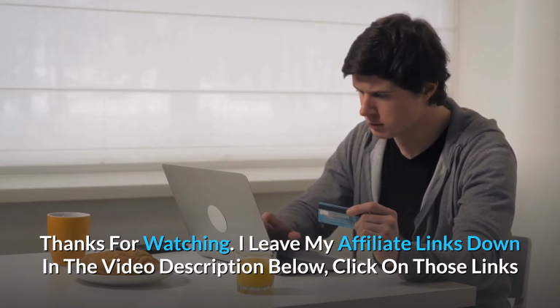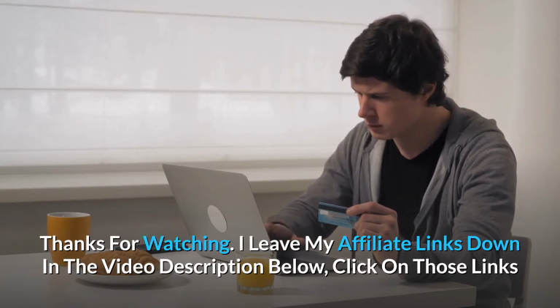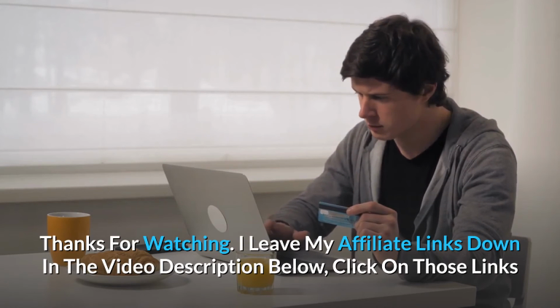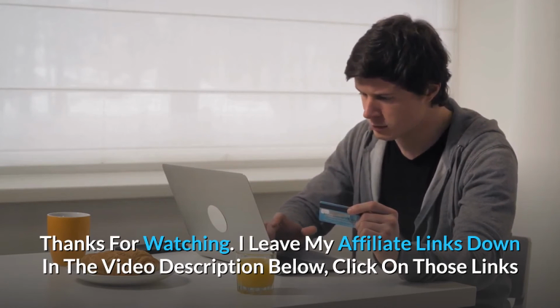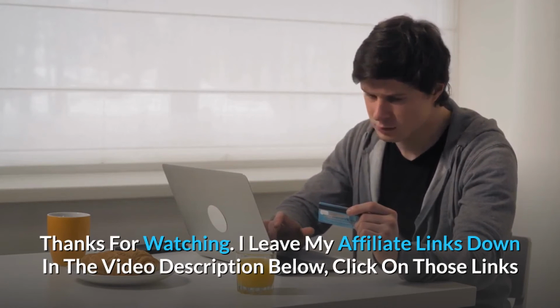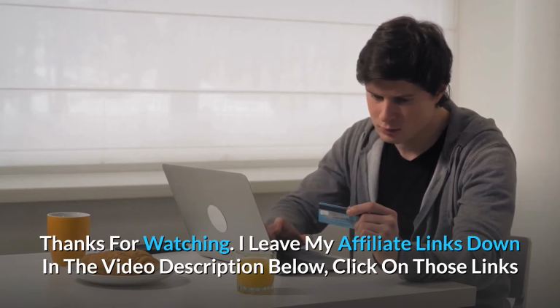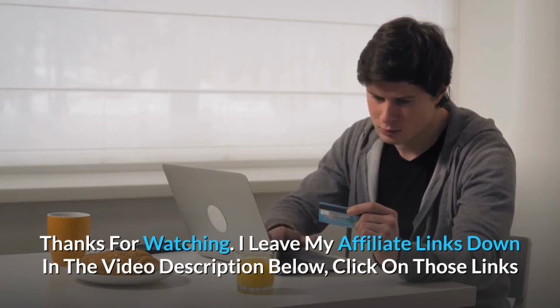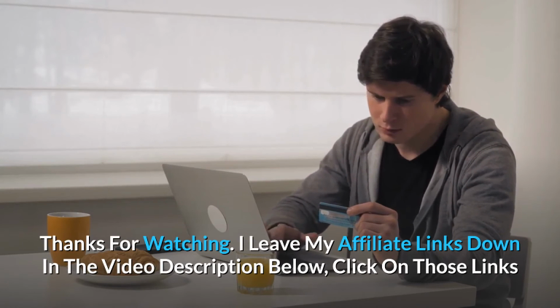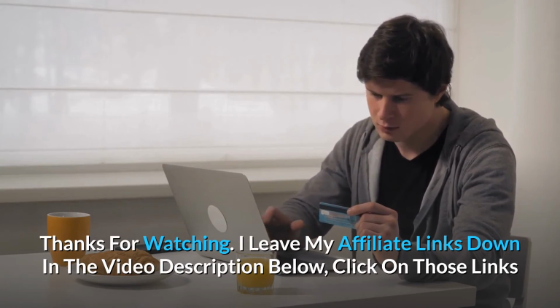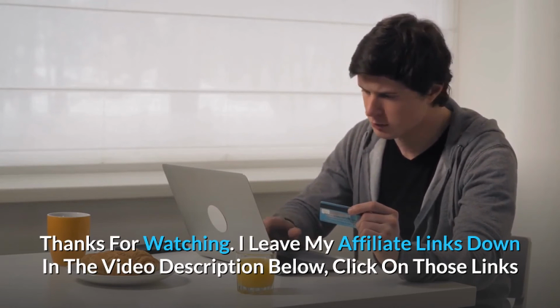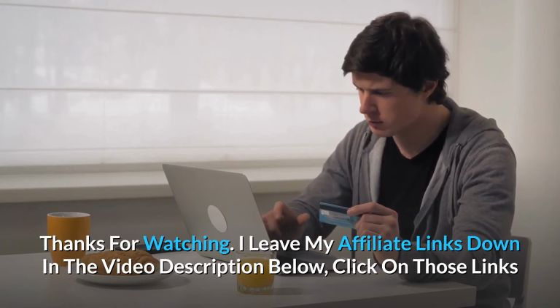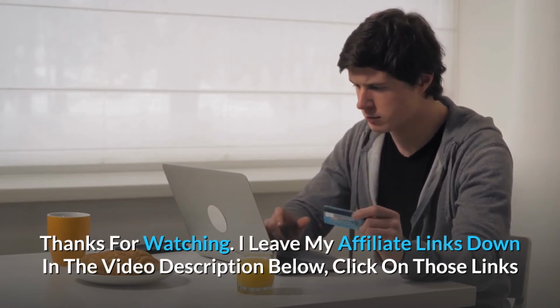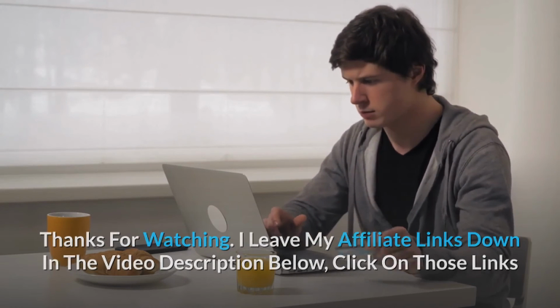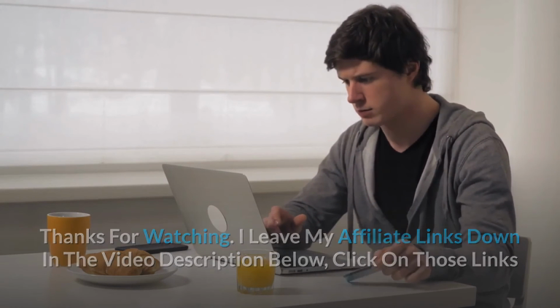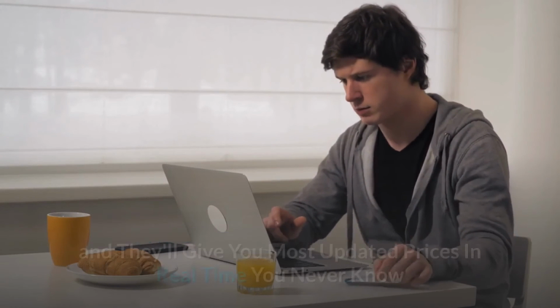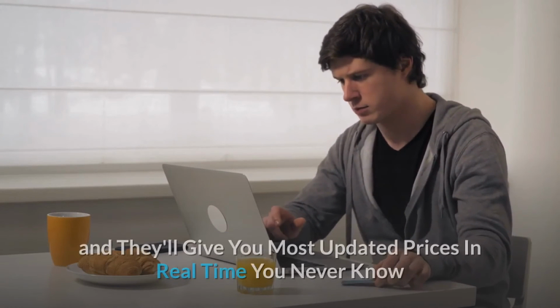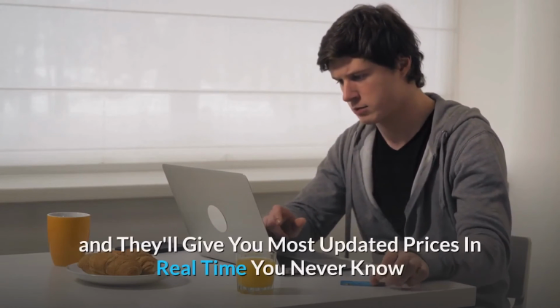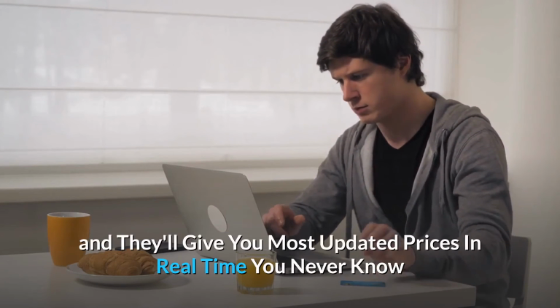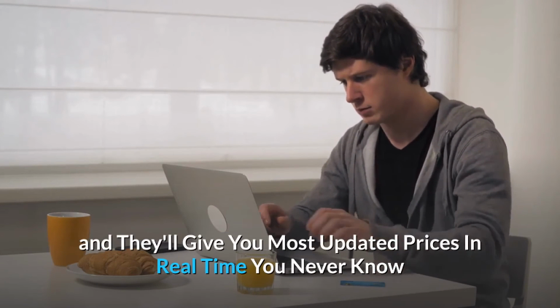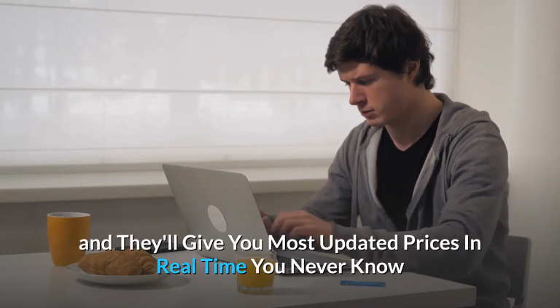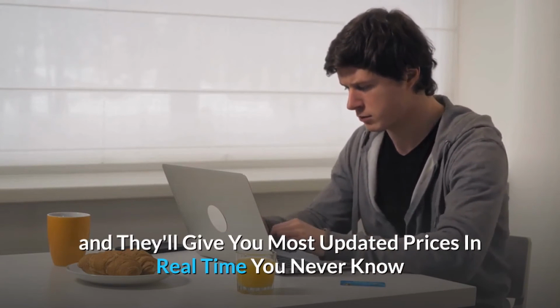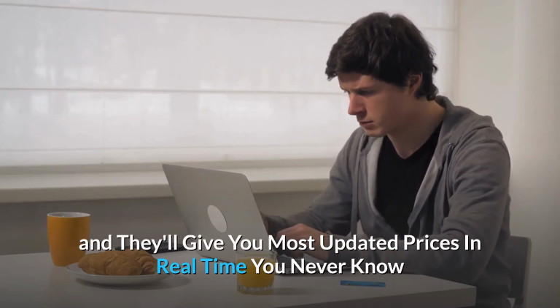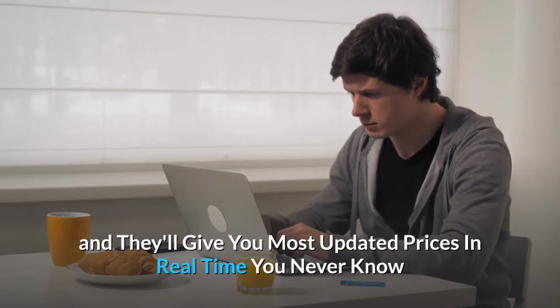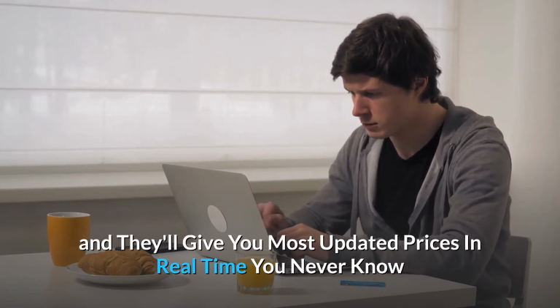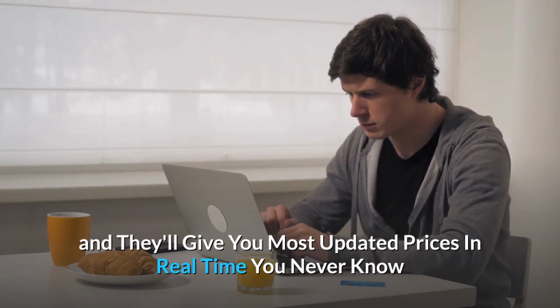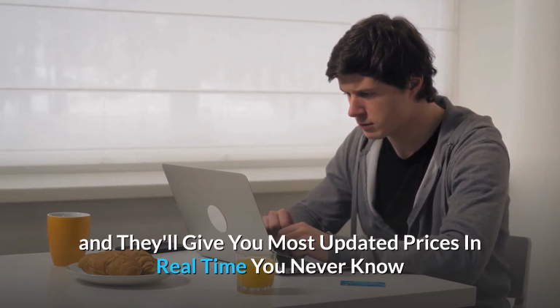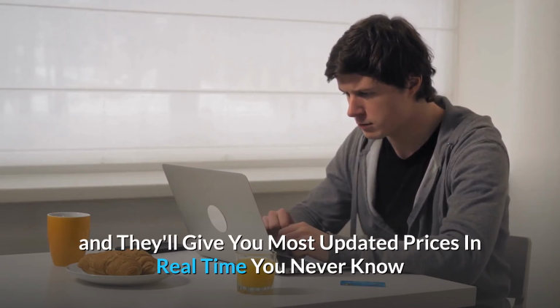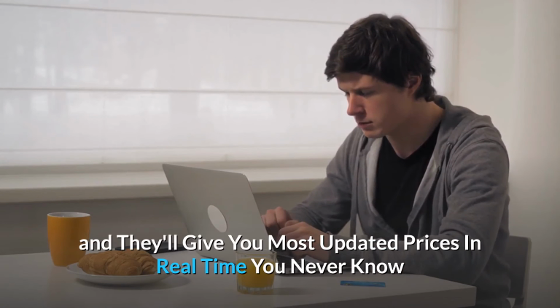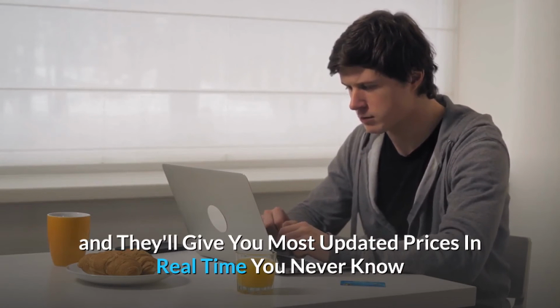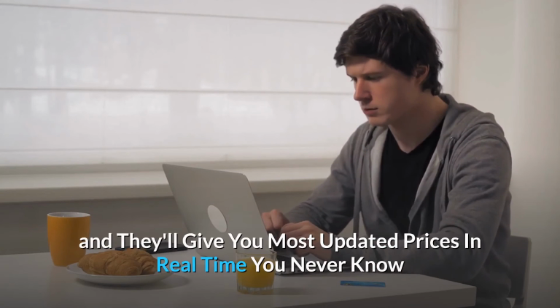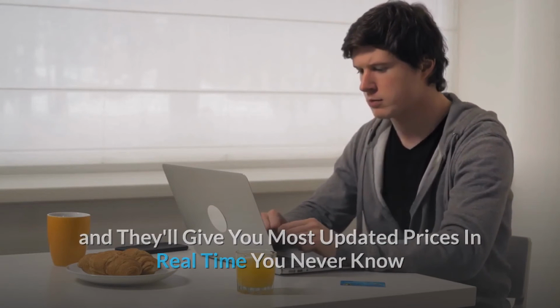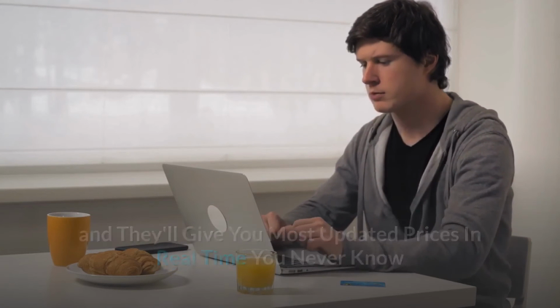Thanks for watching. I've left my affiliate links down in the video description below — click on those links and they'll give you the most updated prices in real time. You never know when these things might go on sale.